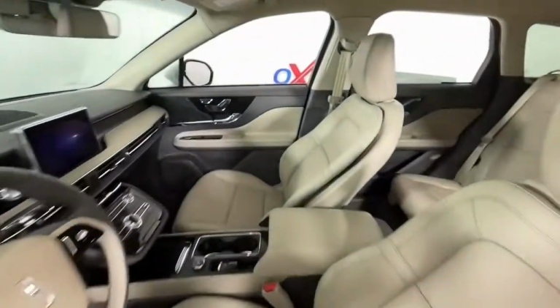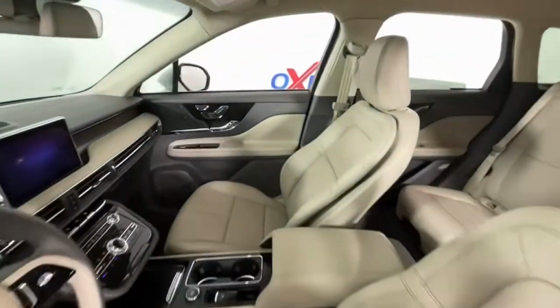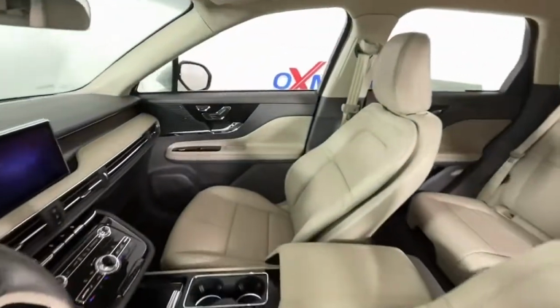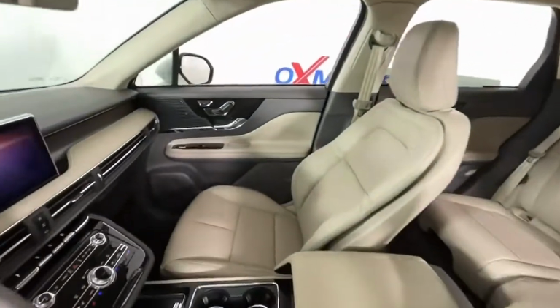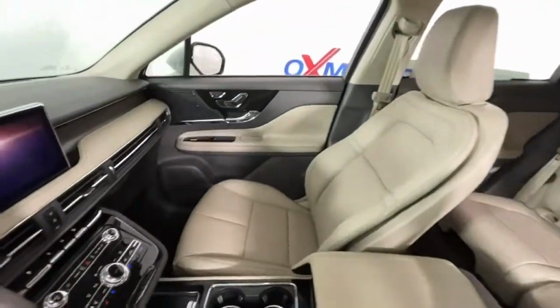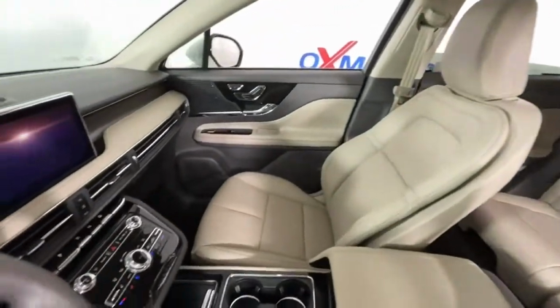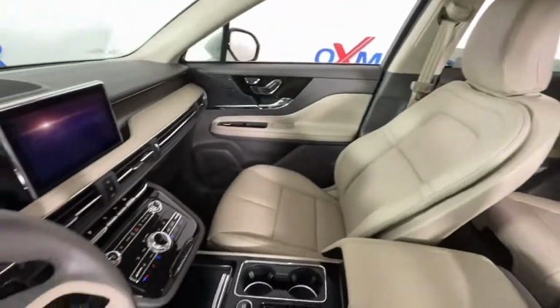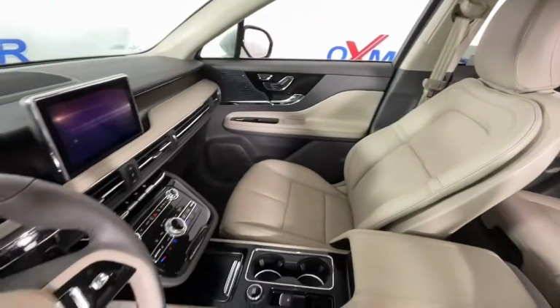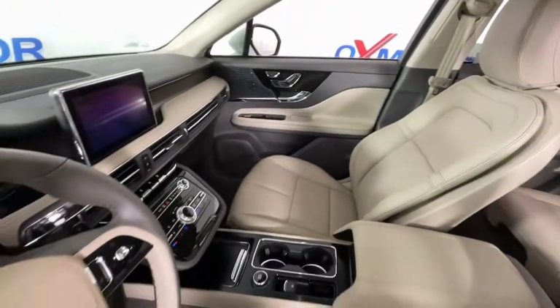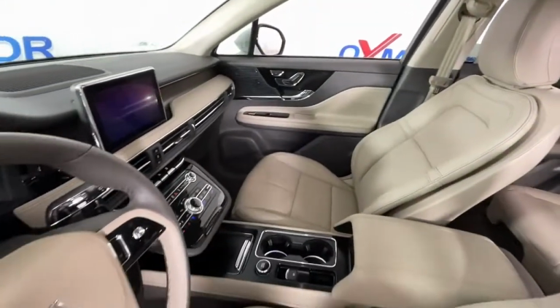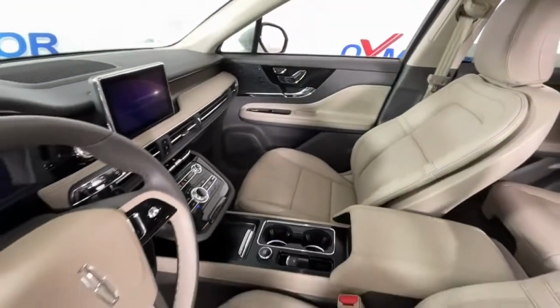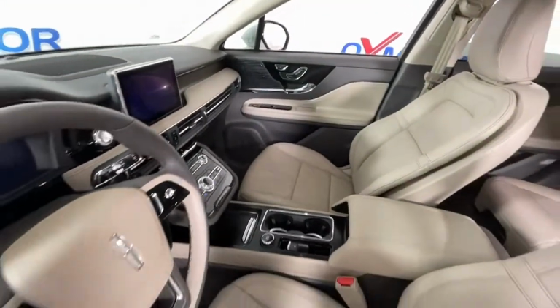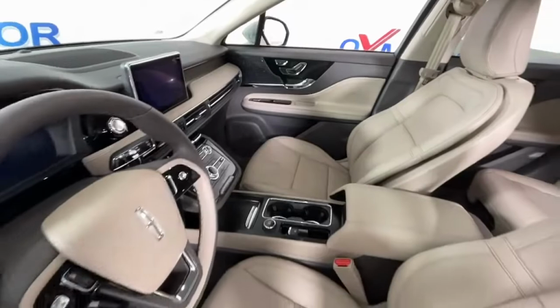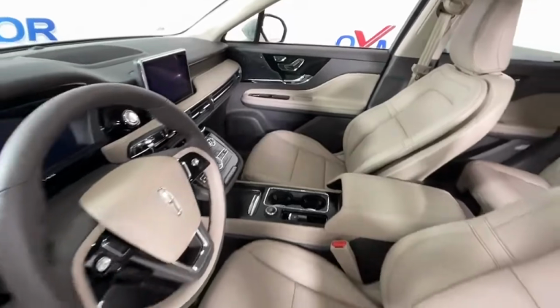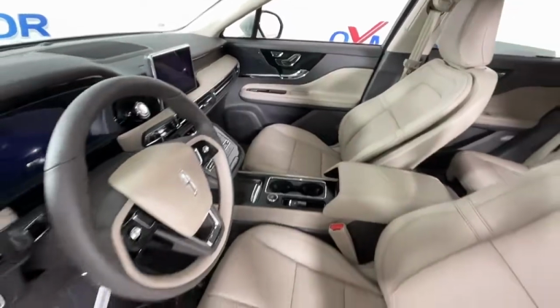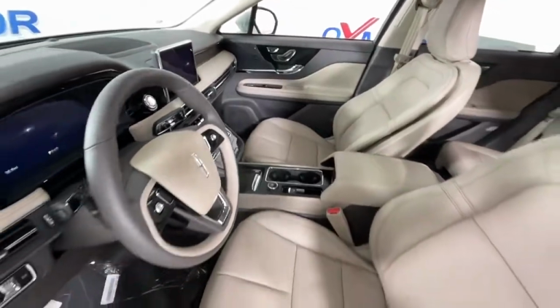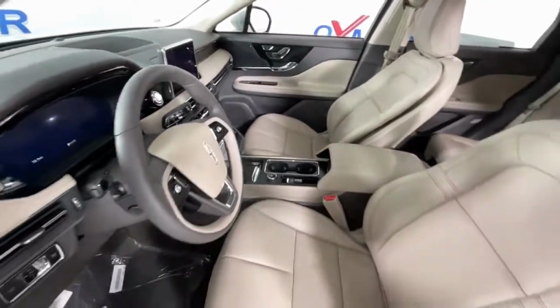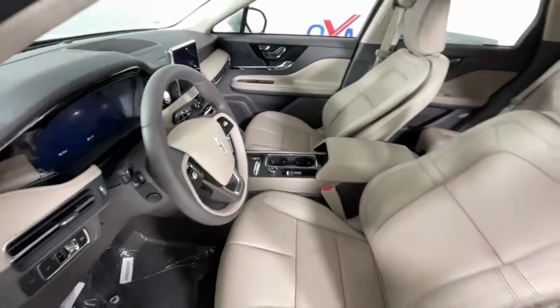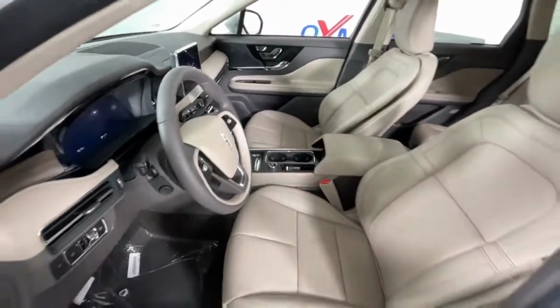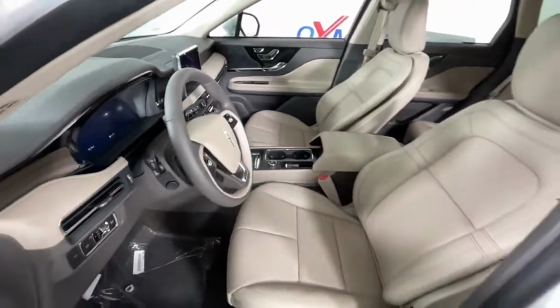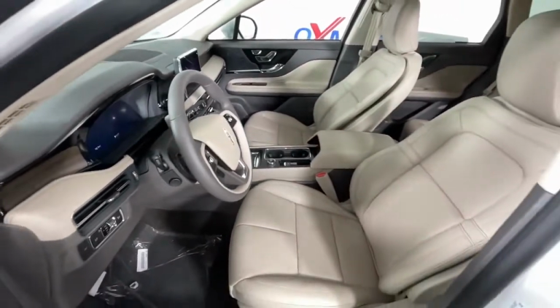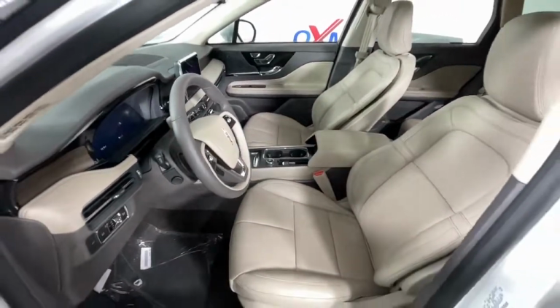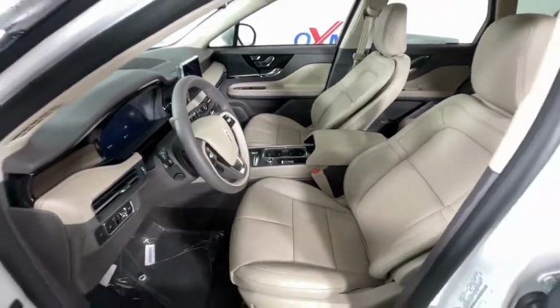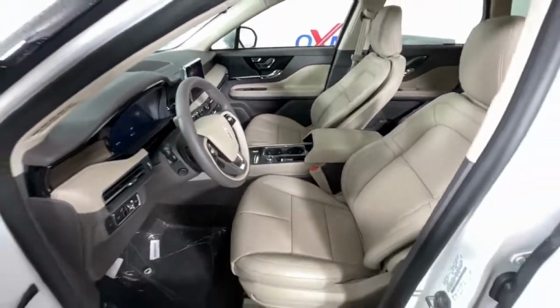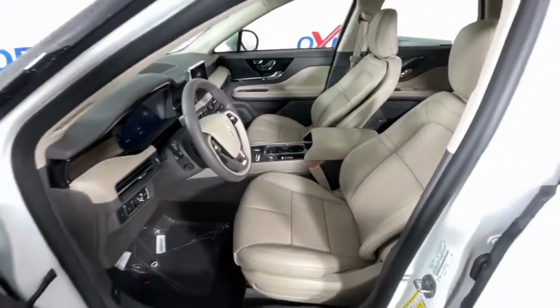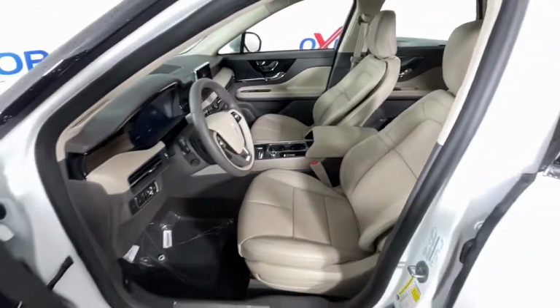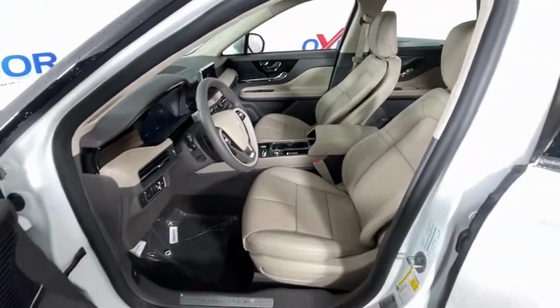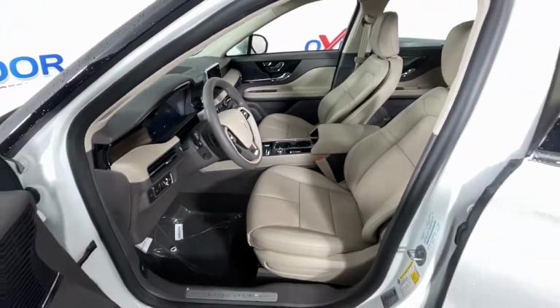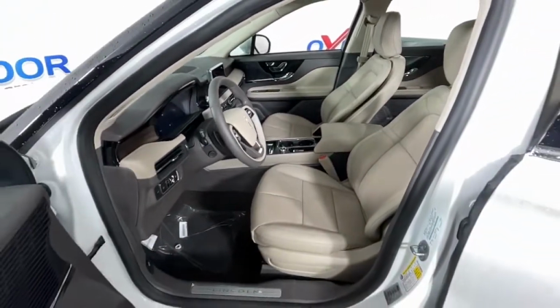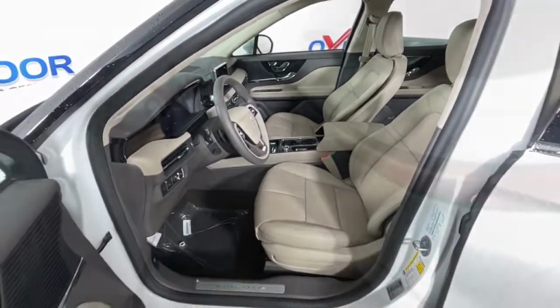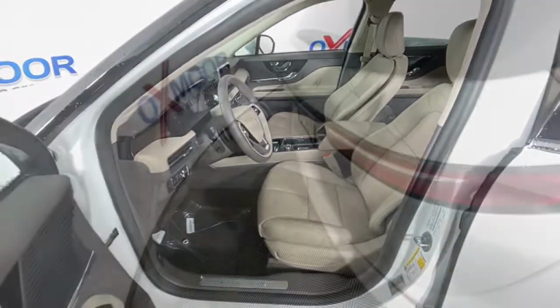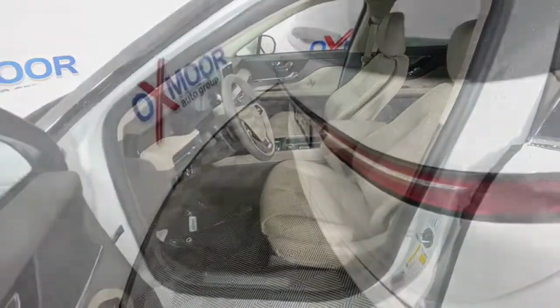Heated rear seat, power driver seat, heated front seat, dual zone AC, aluminum wheels.